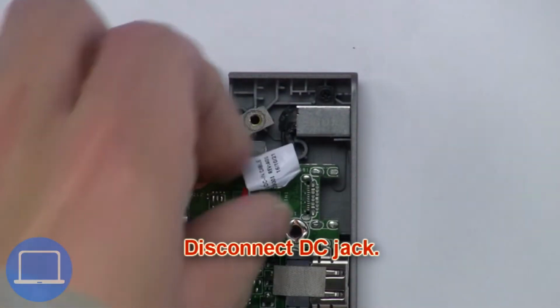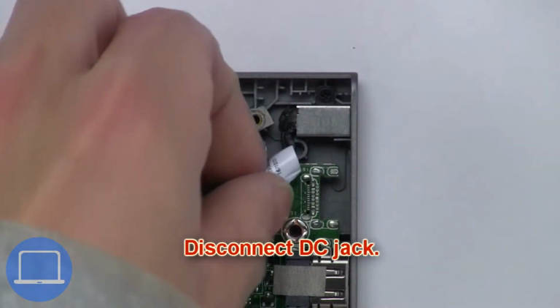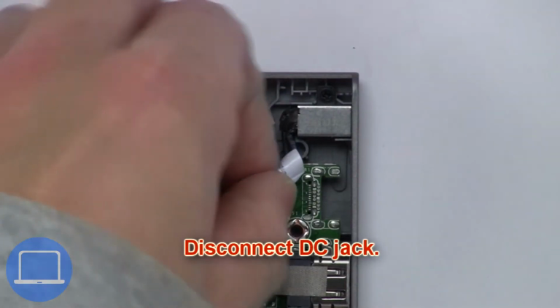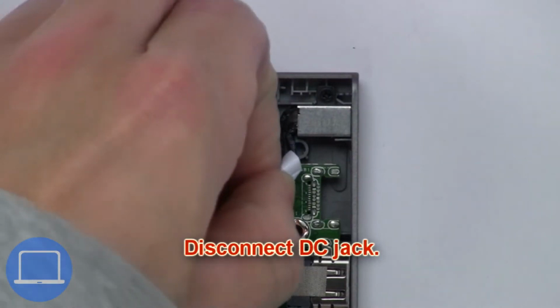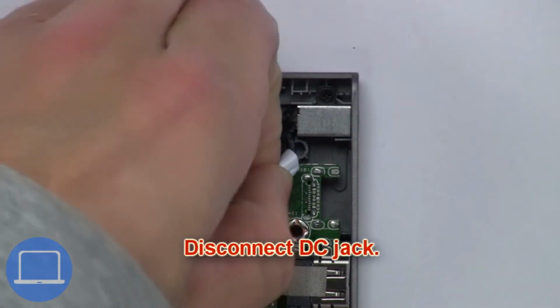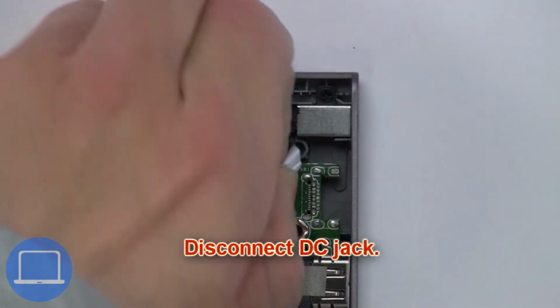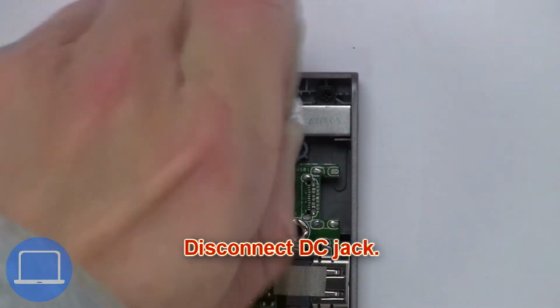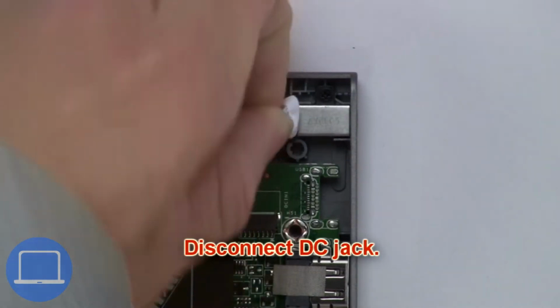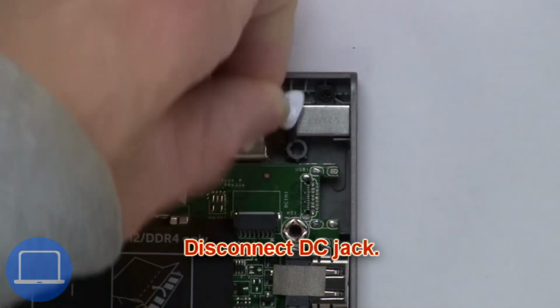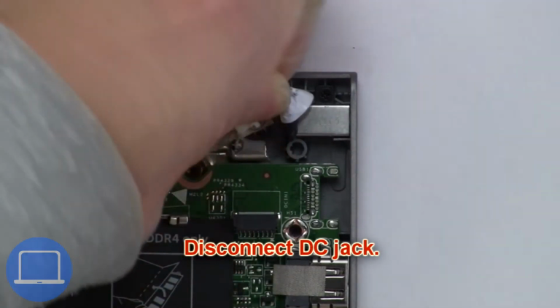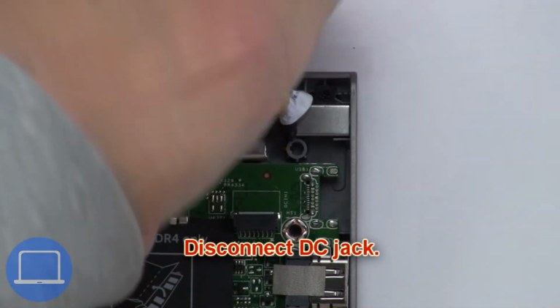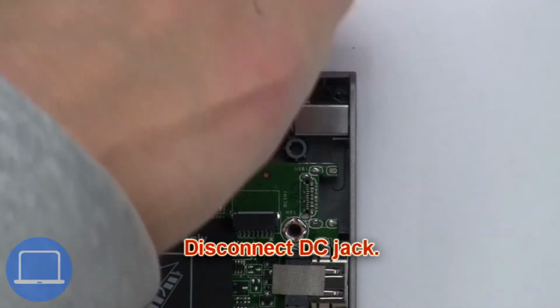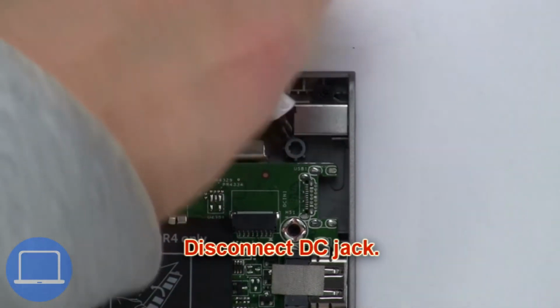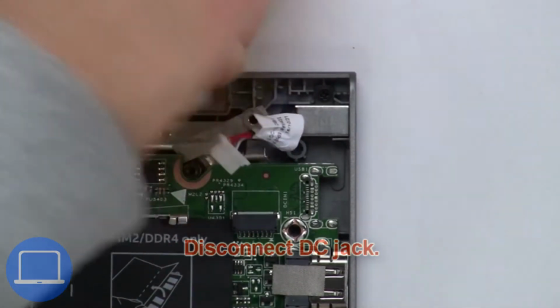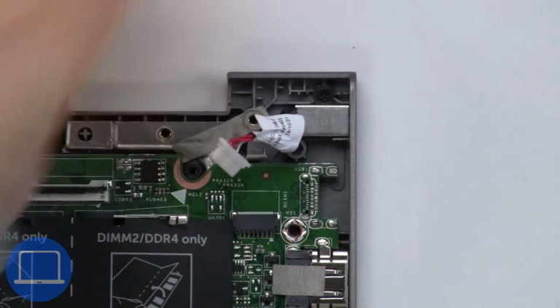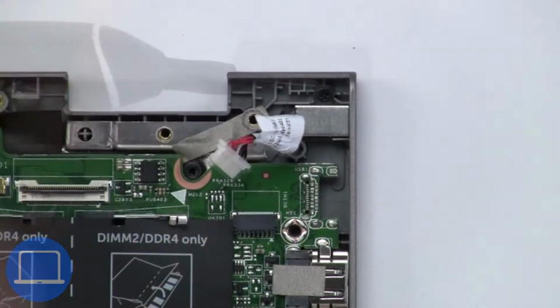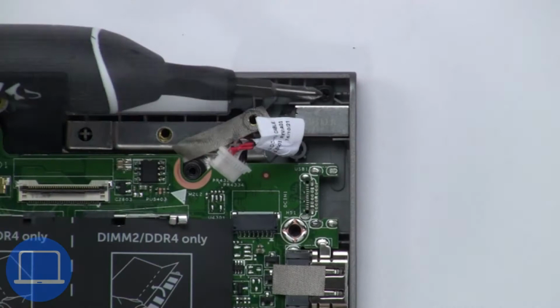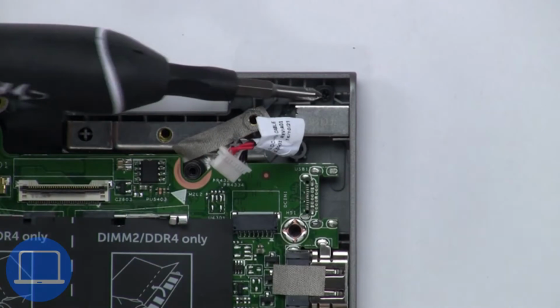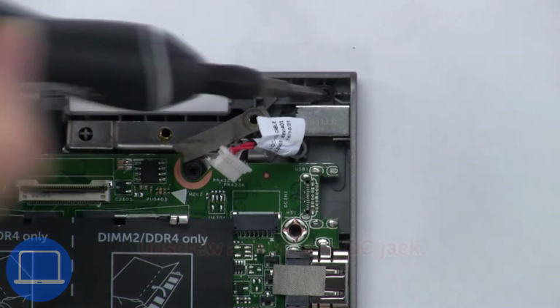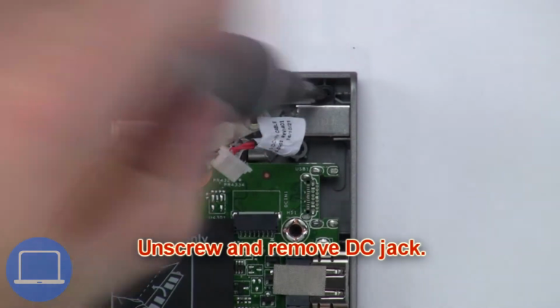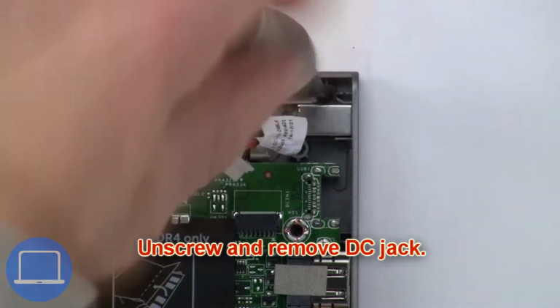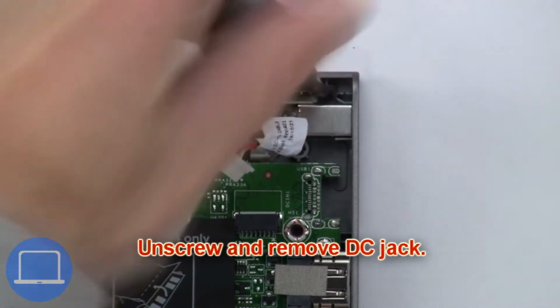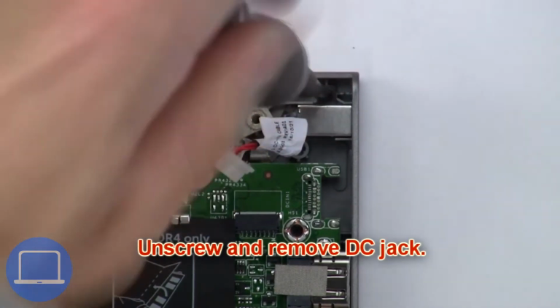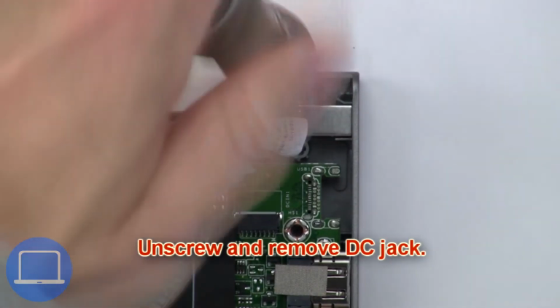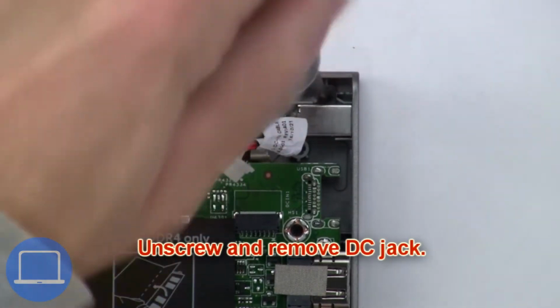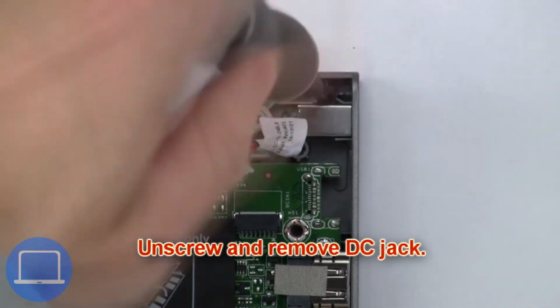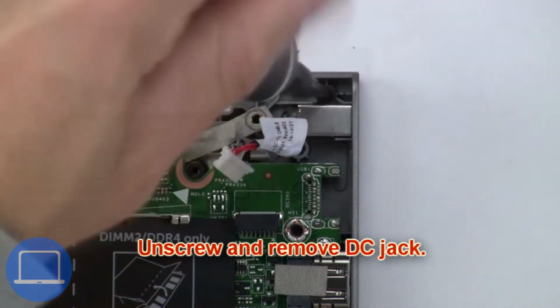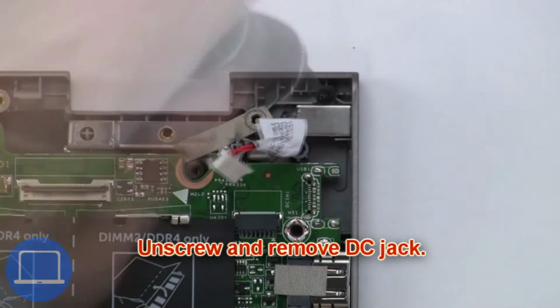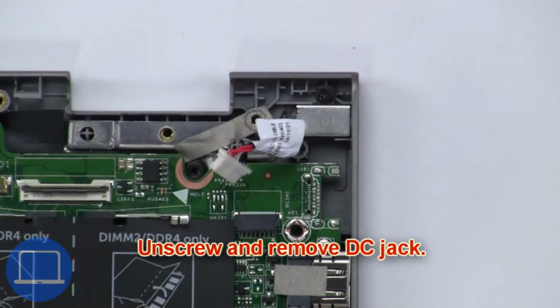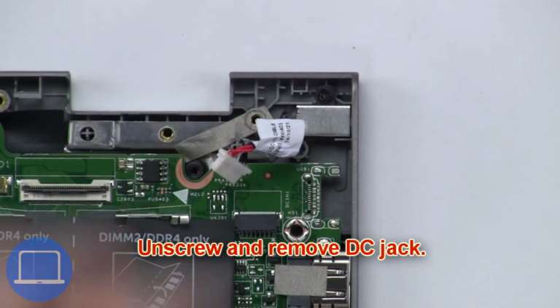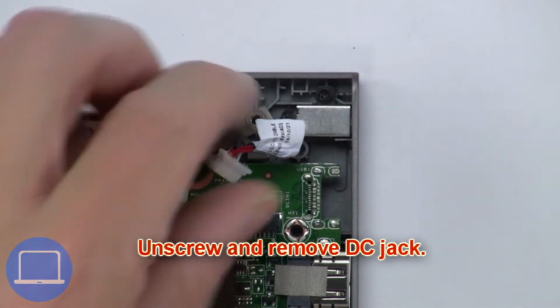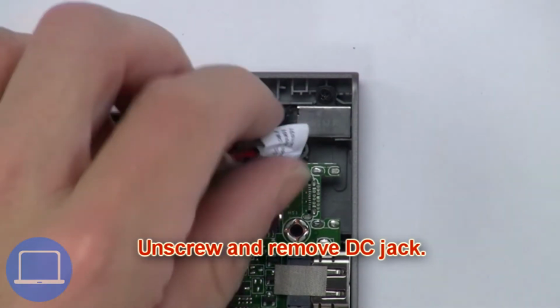Next, disconnect the DC jack. Now unscrew and remove the DC jack.